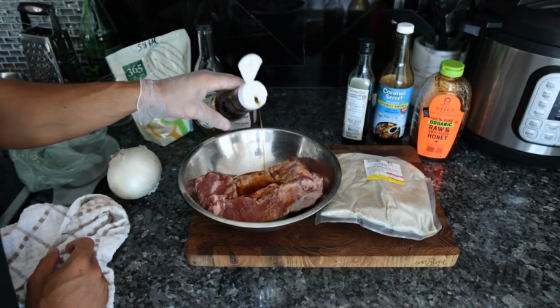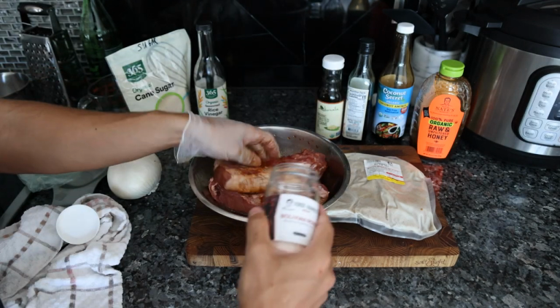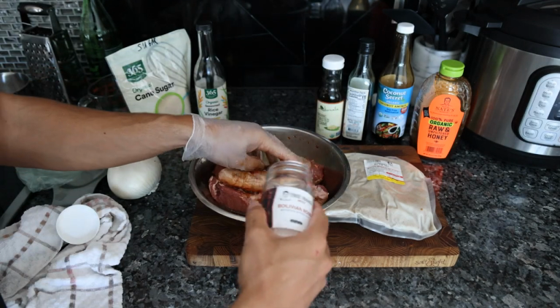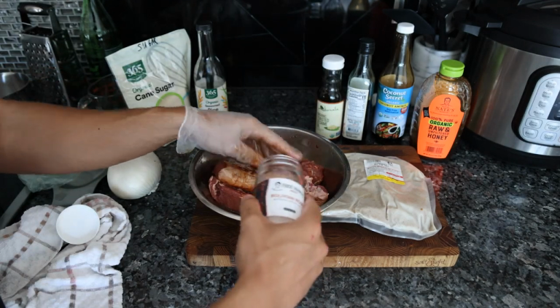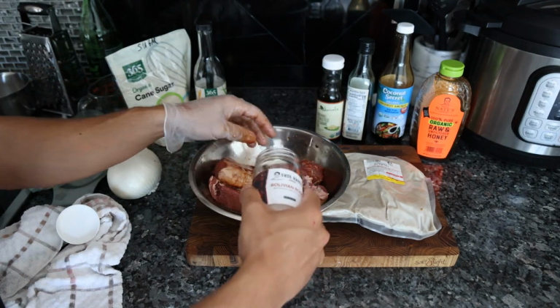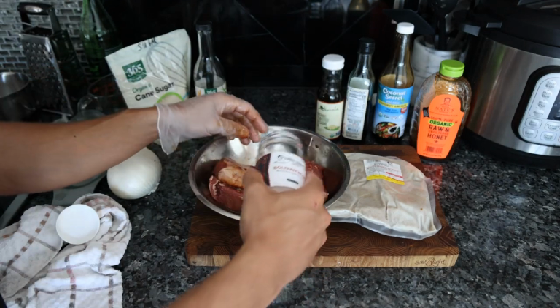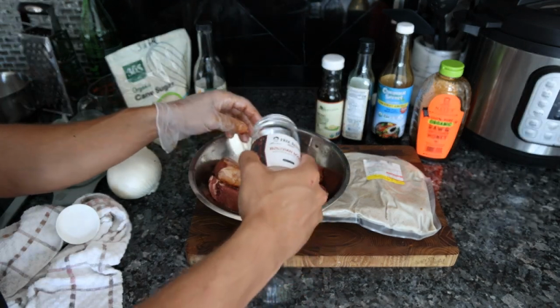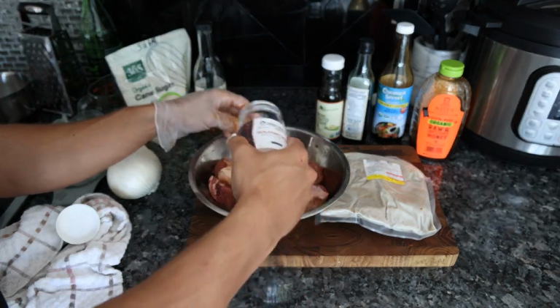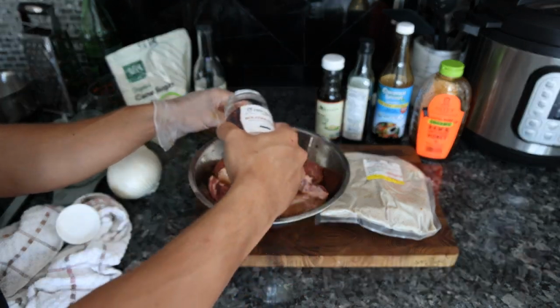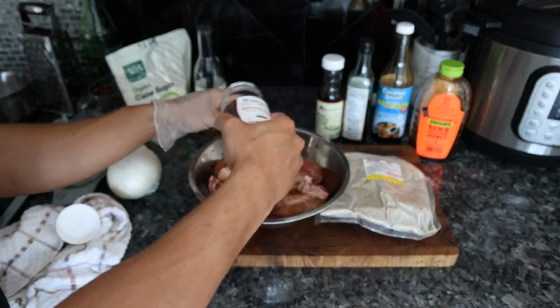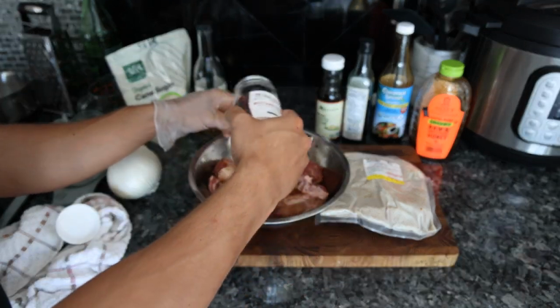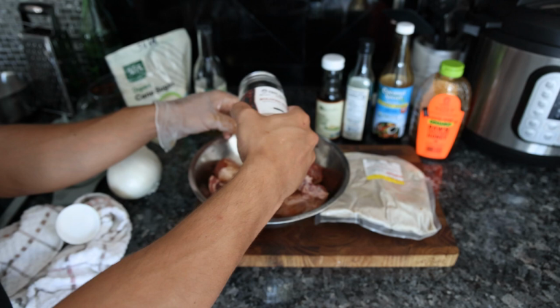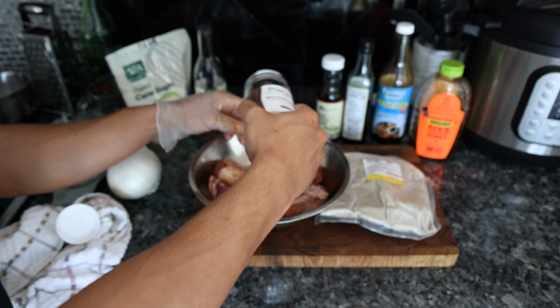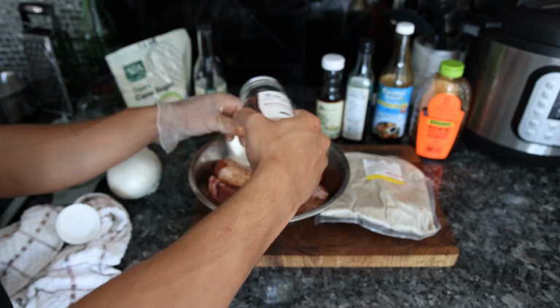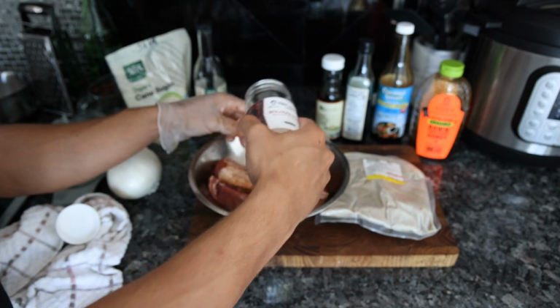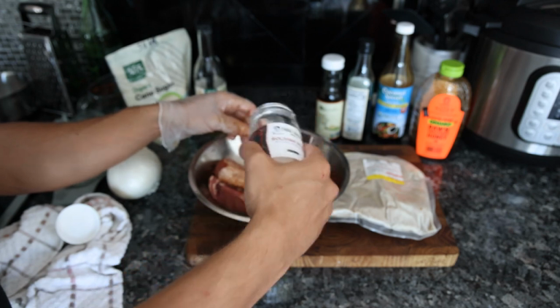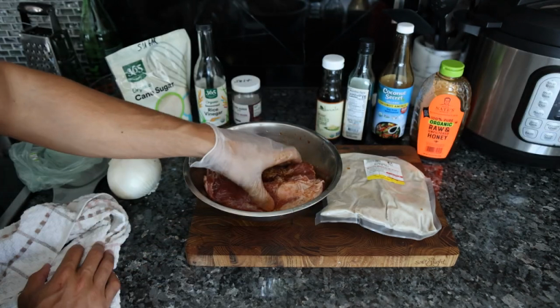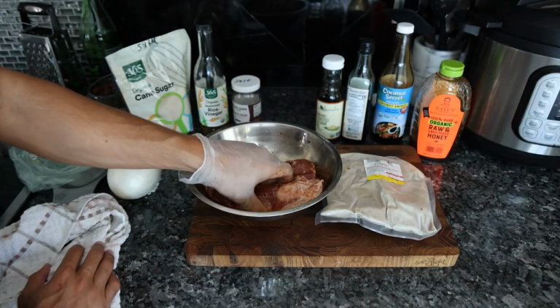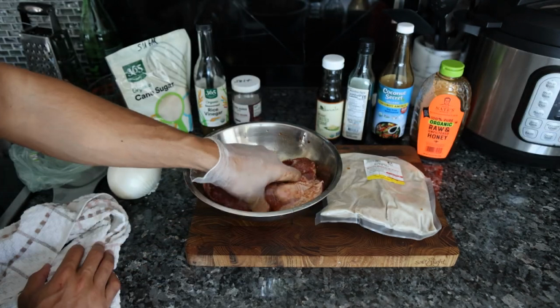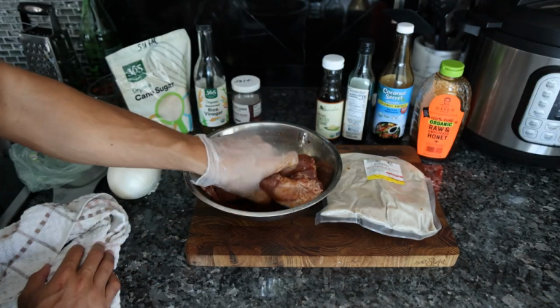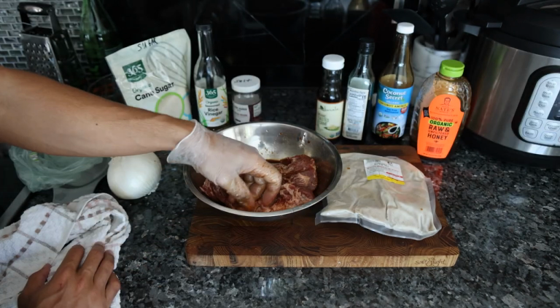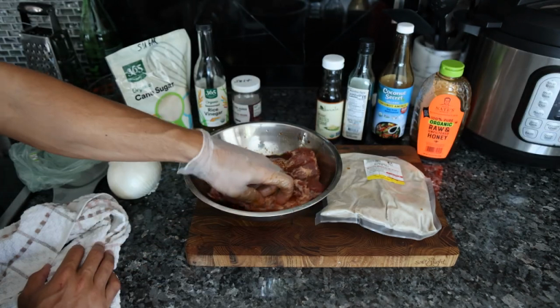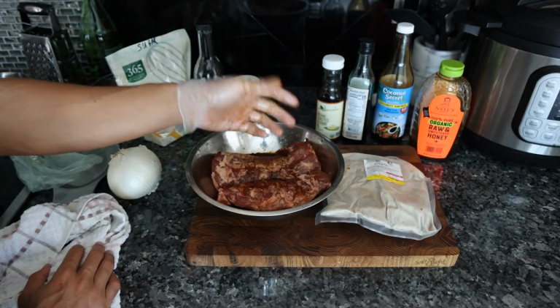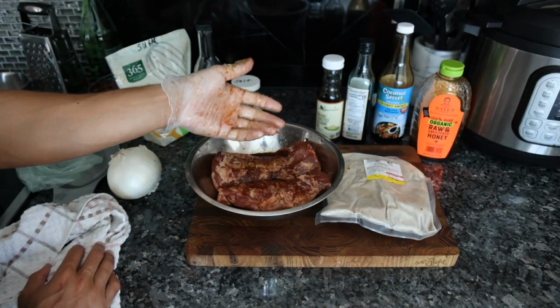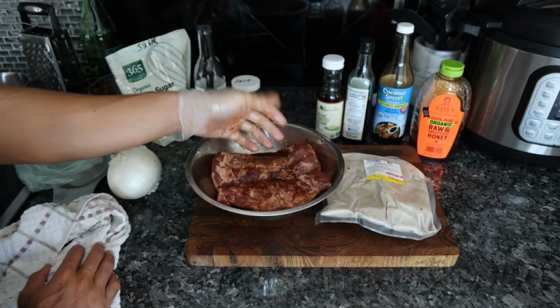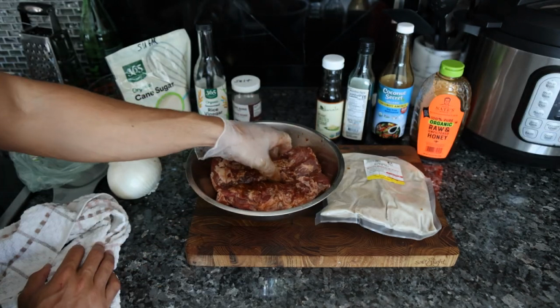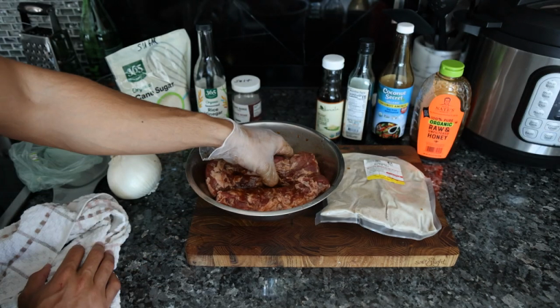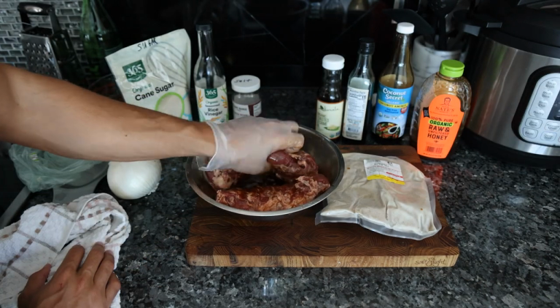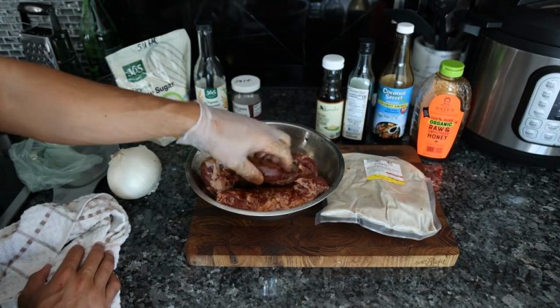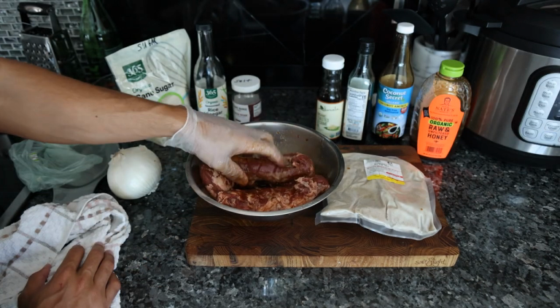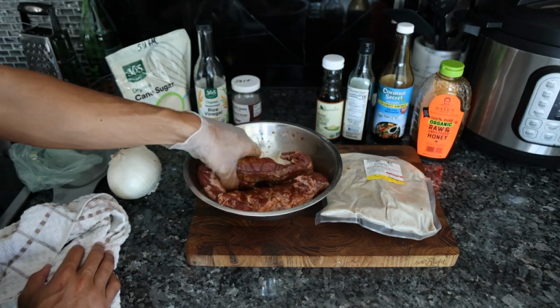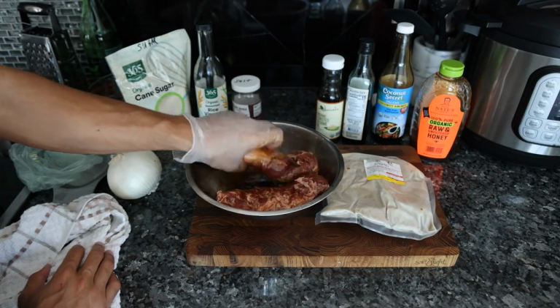And then we're going to put about a tablespoon of salt. We want this to marinate for at least eight hours, ideally.